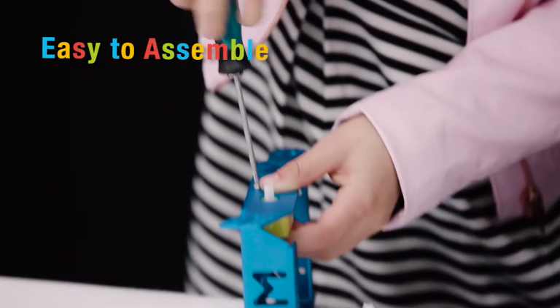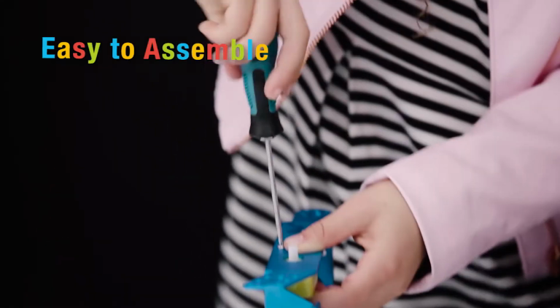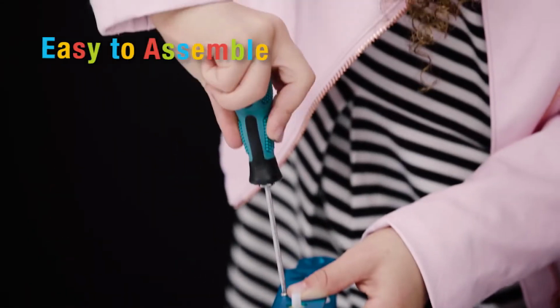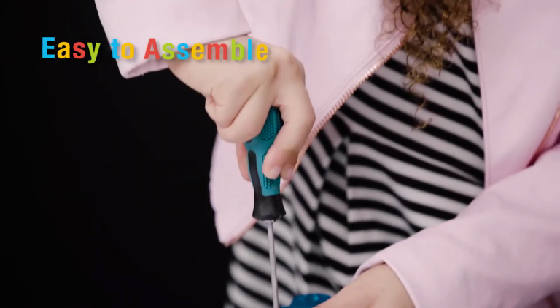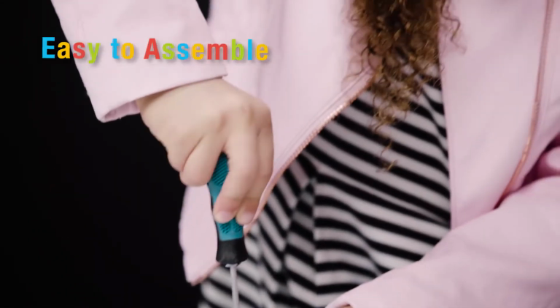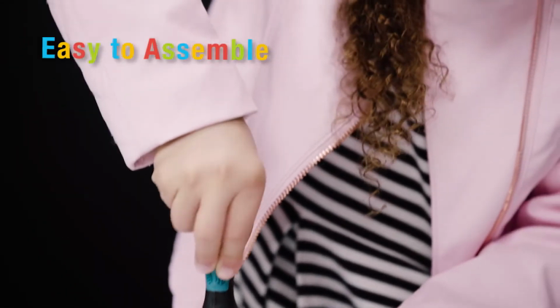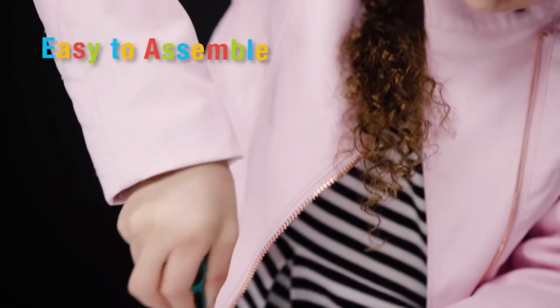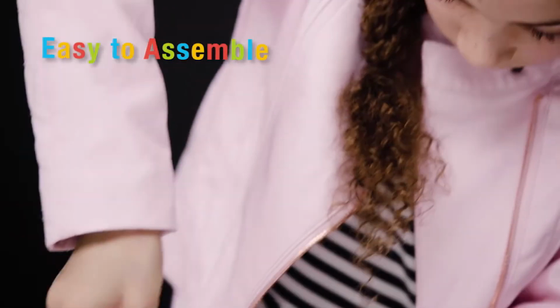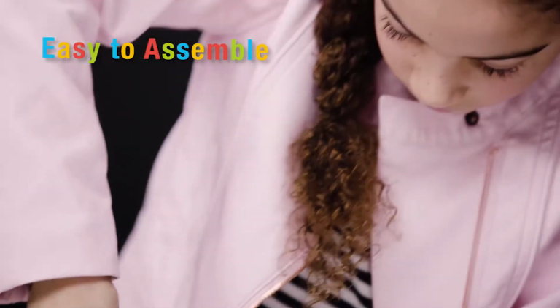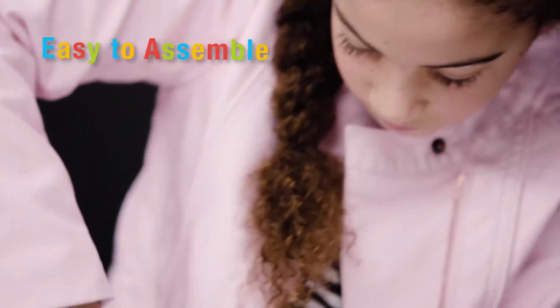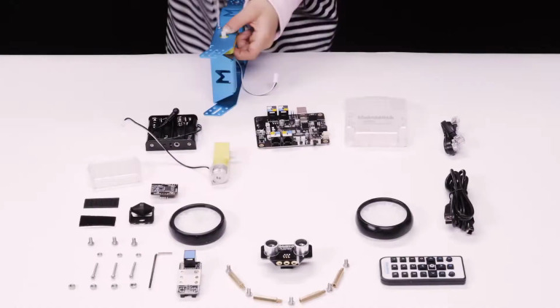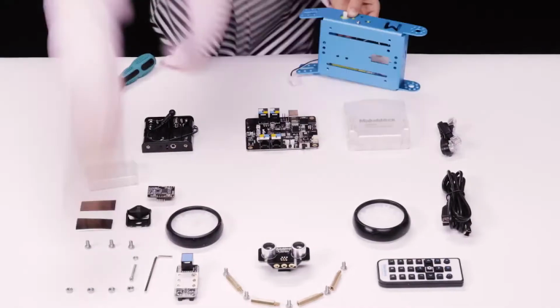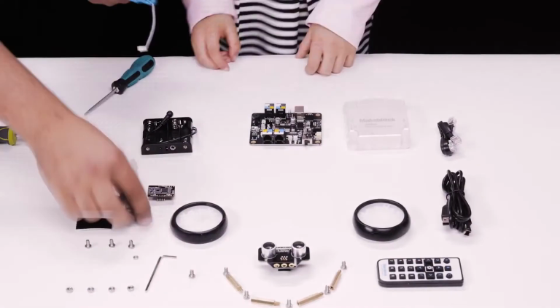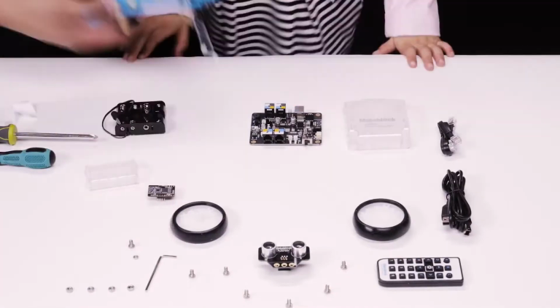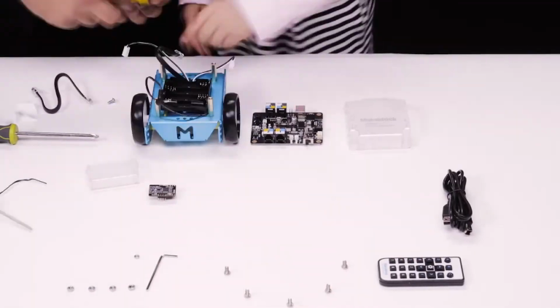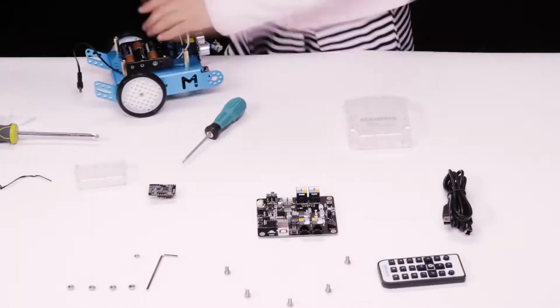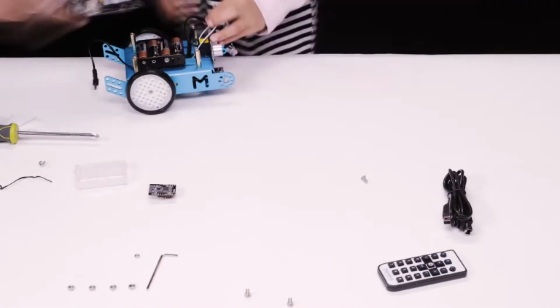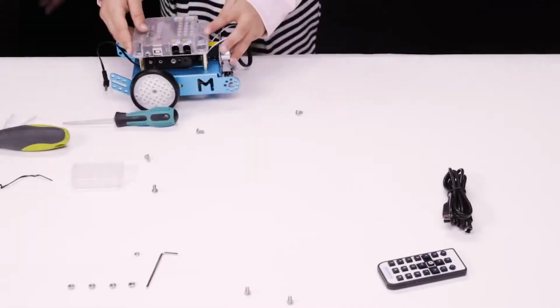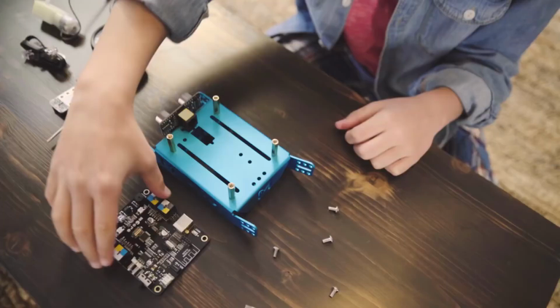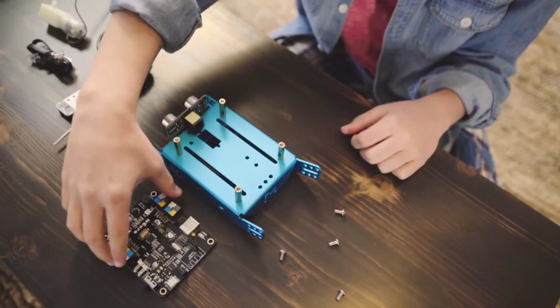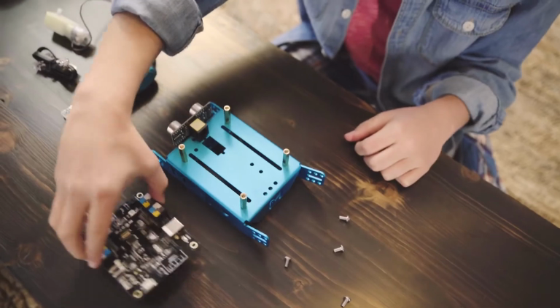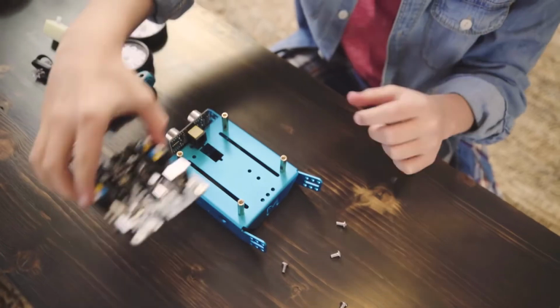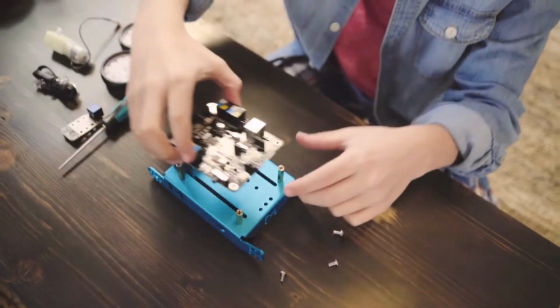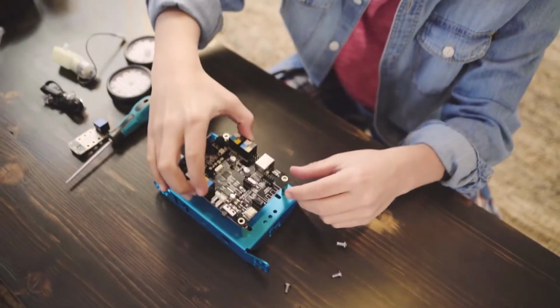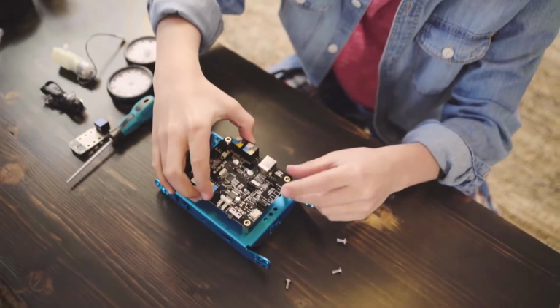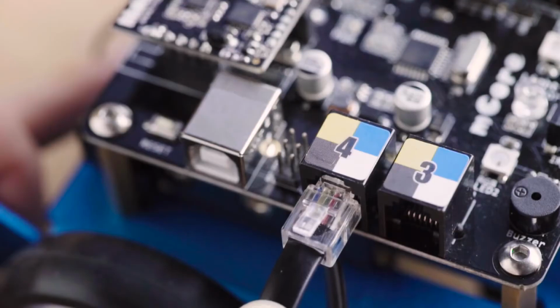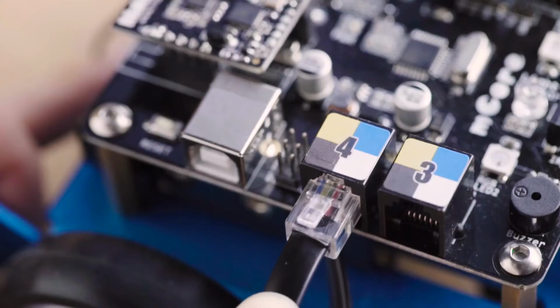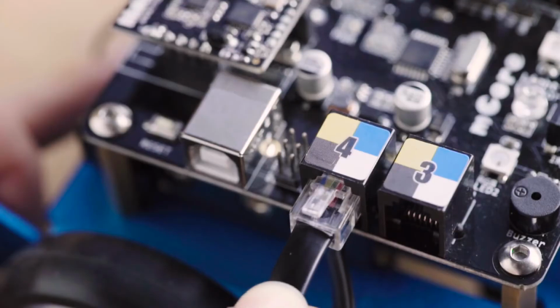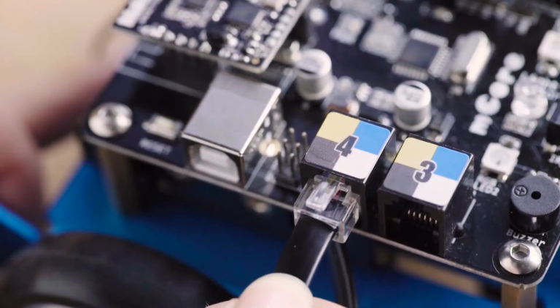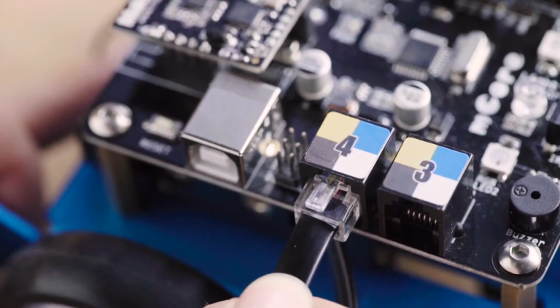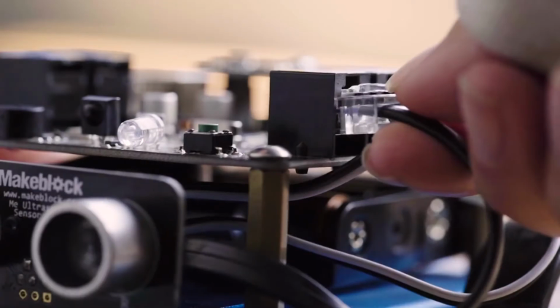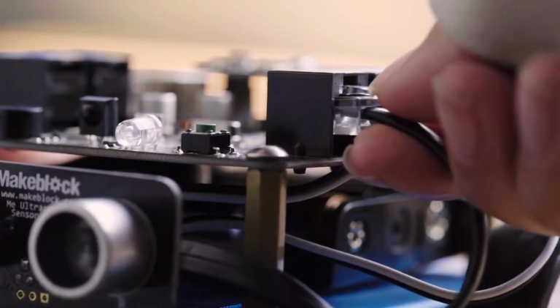MBOT can easily be assembled in 20 minutes. Circuit boards and Bluetooth modules simply snap in for clean and easy construction.